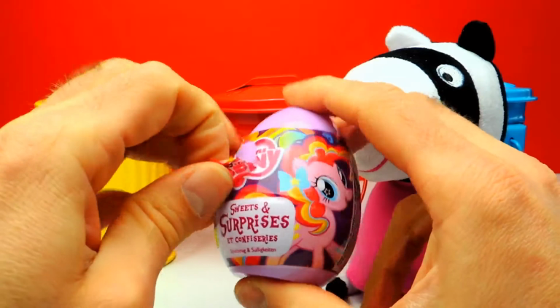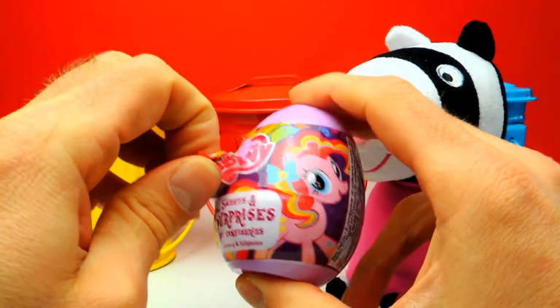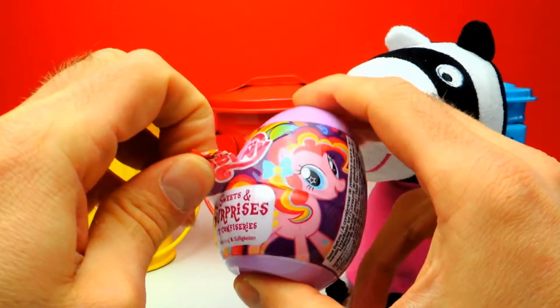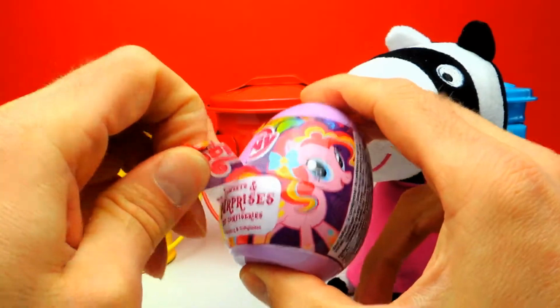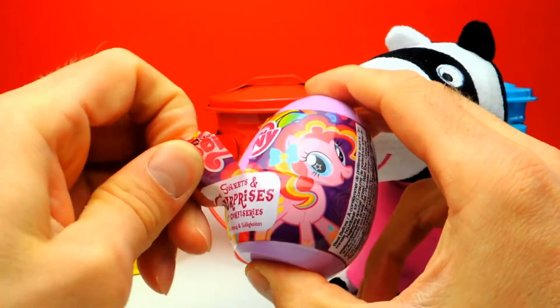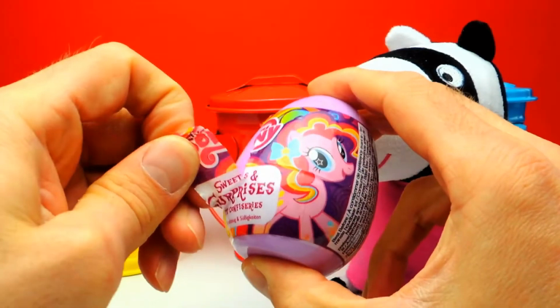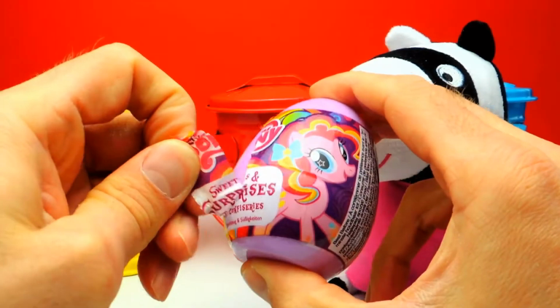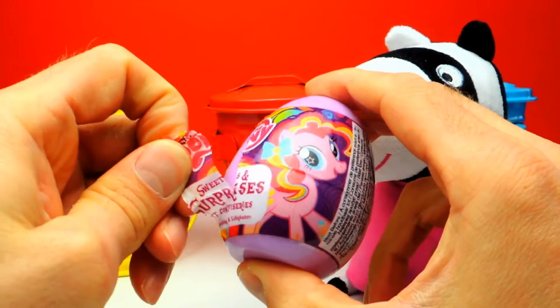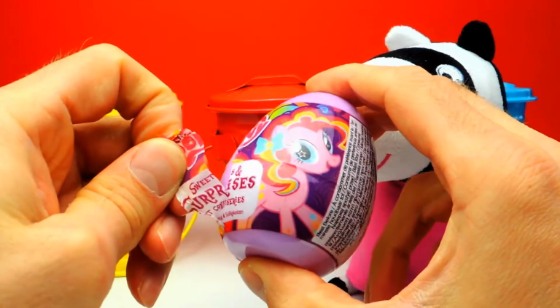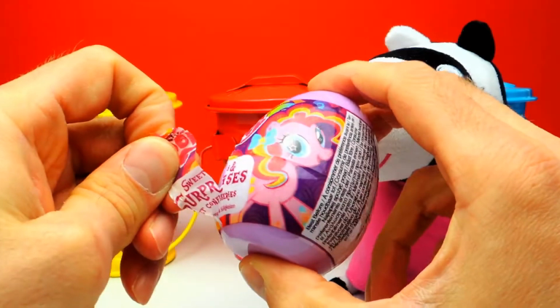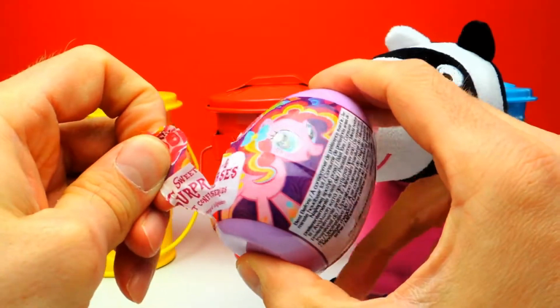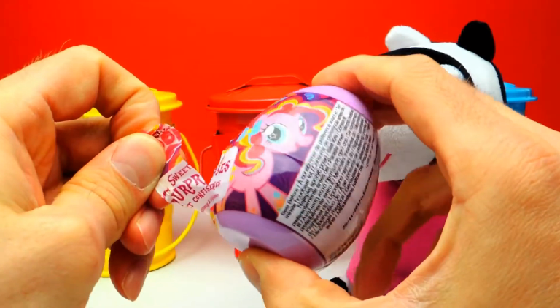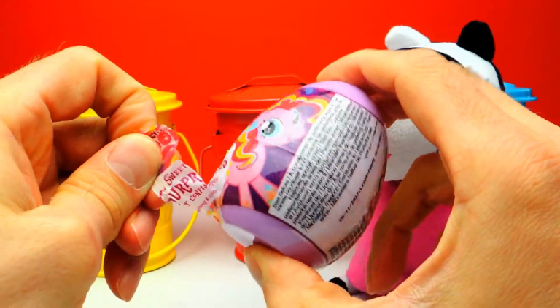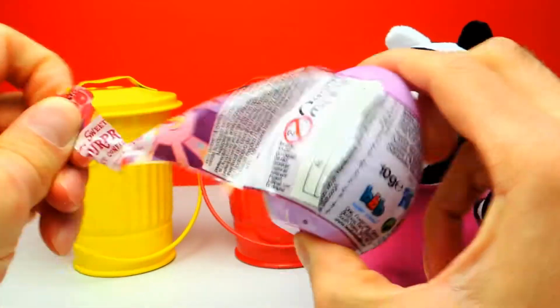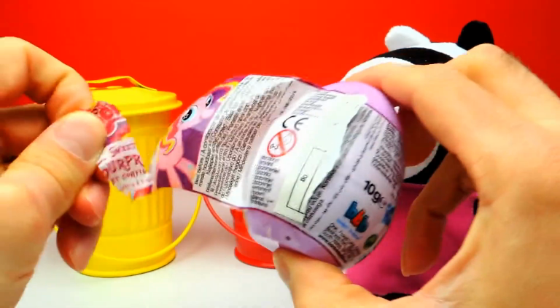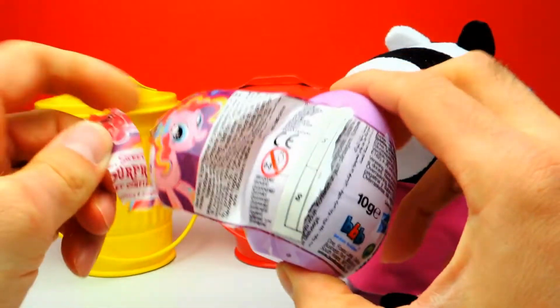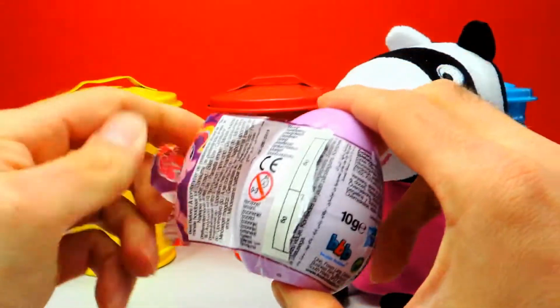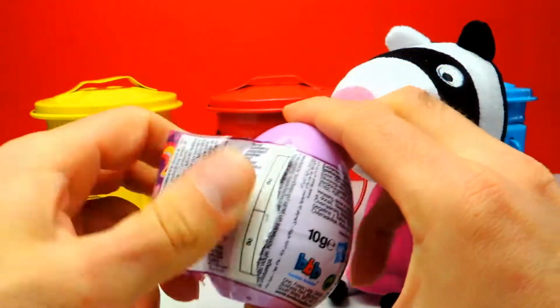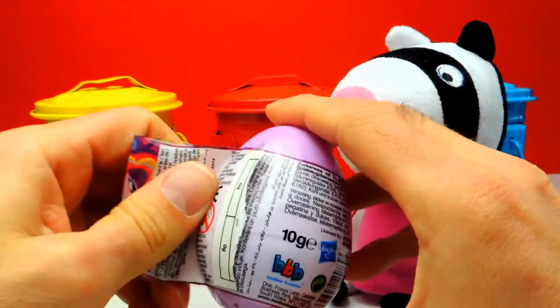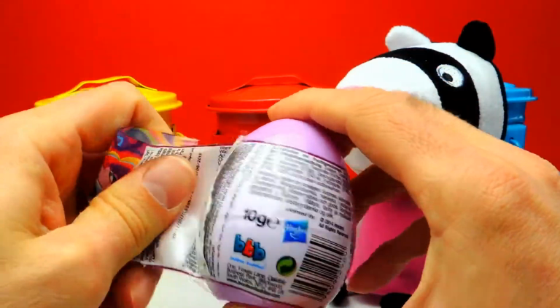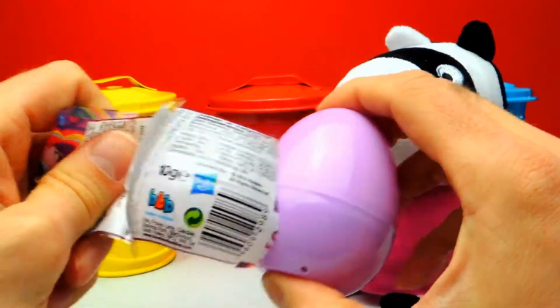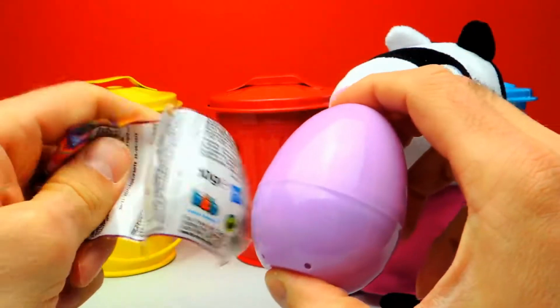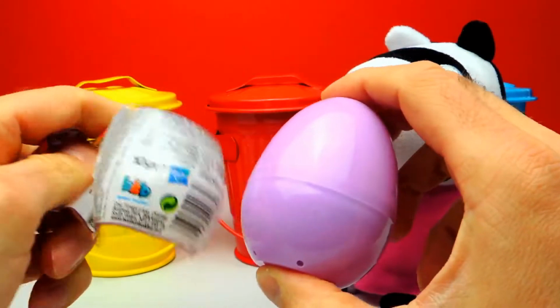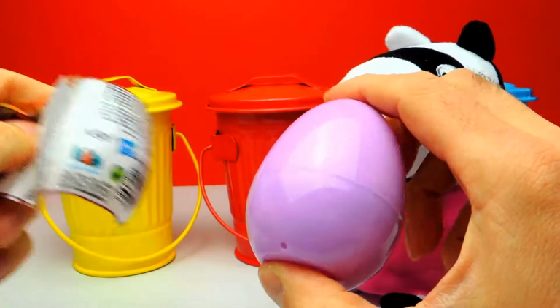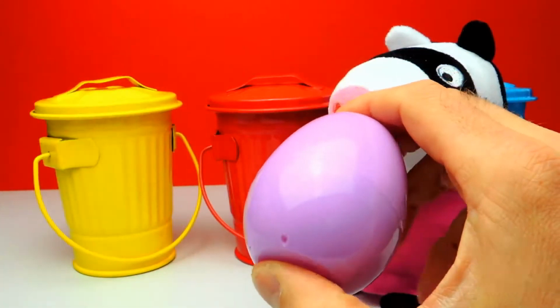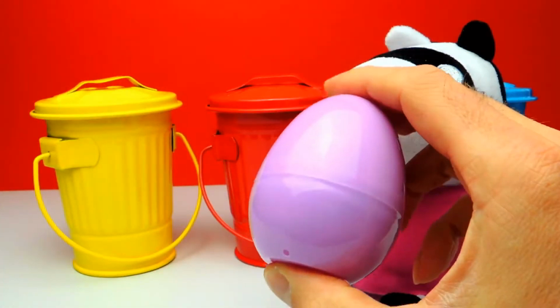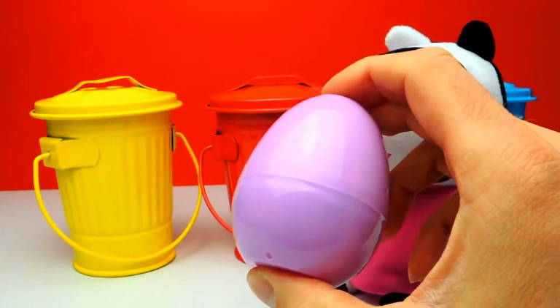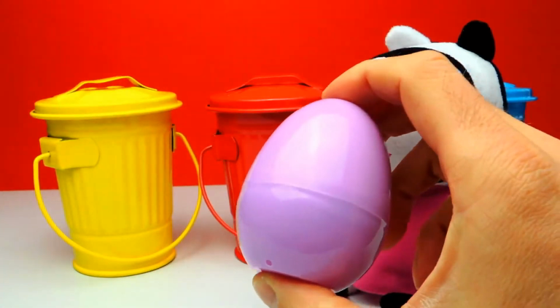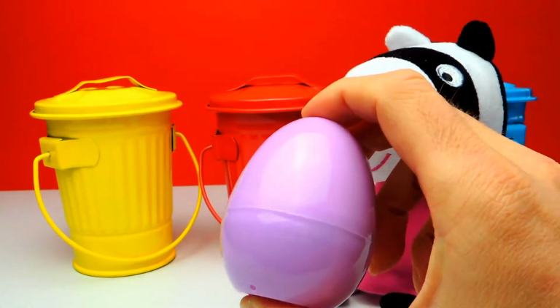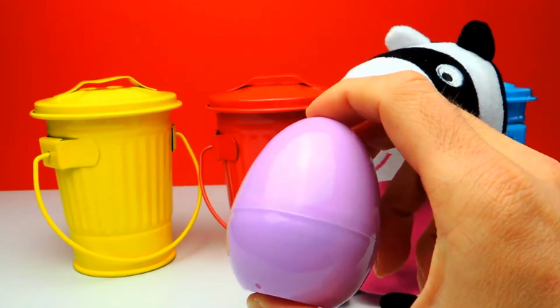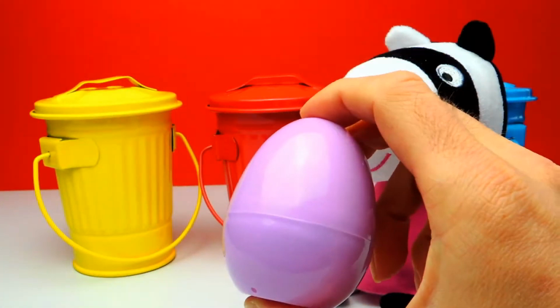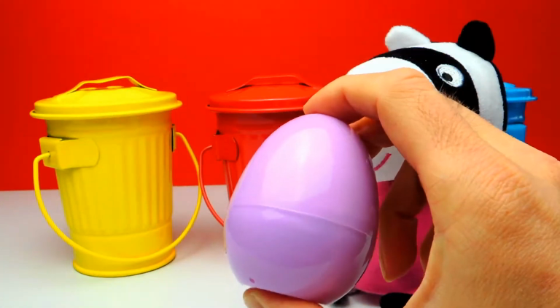Okay, once again, this is our first one — My Little Pony. Let's open it and see what we get.